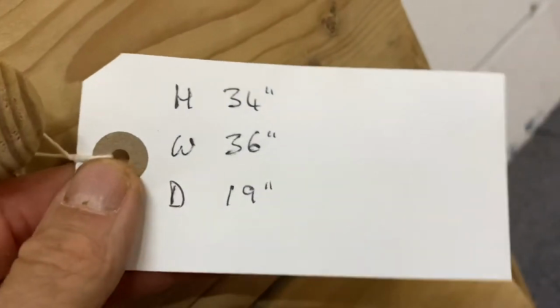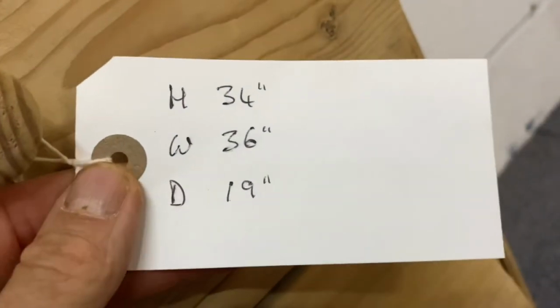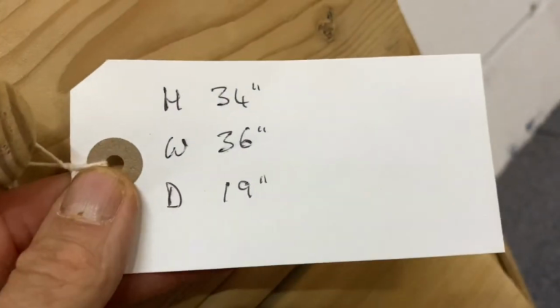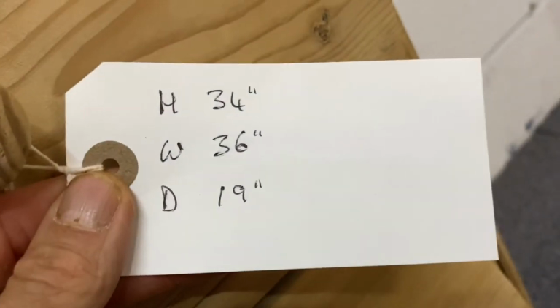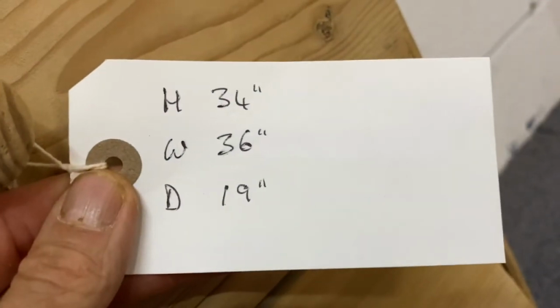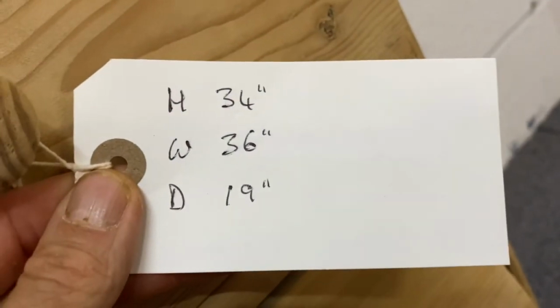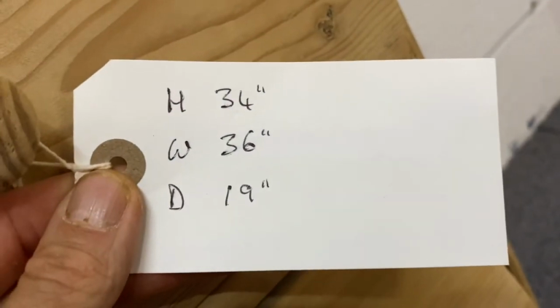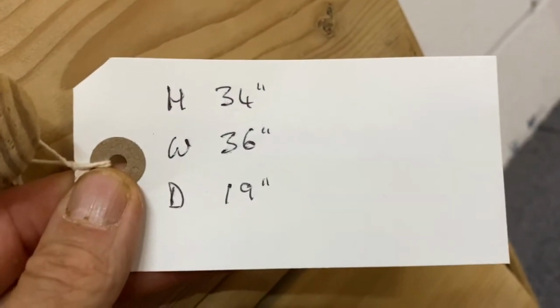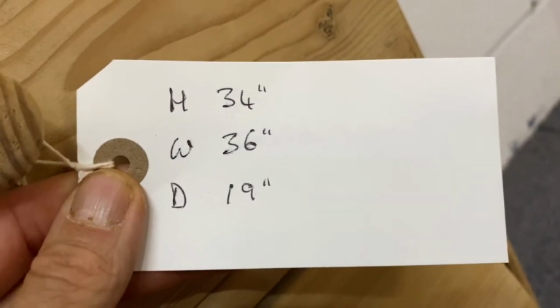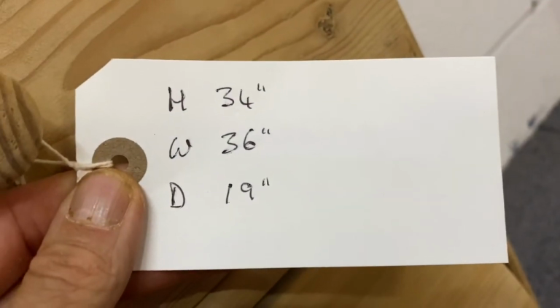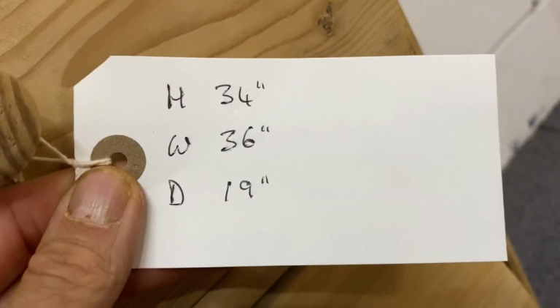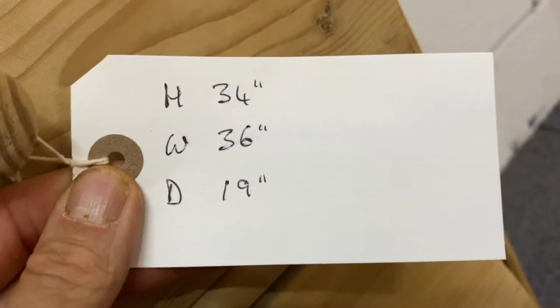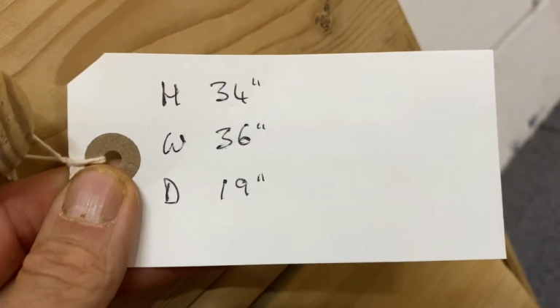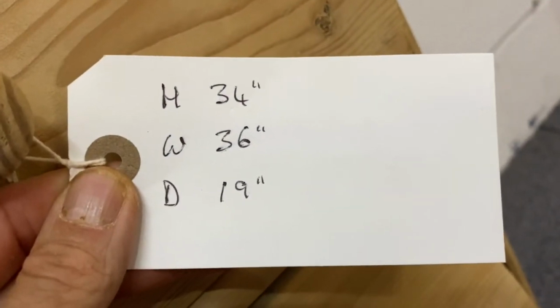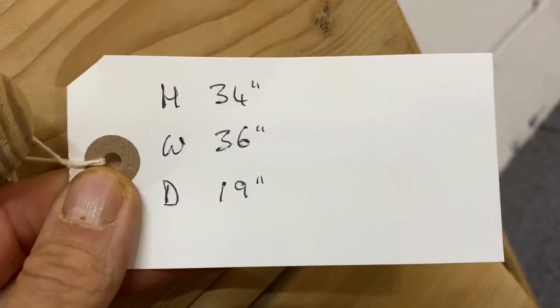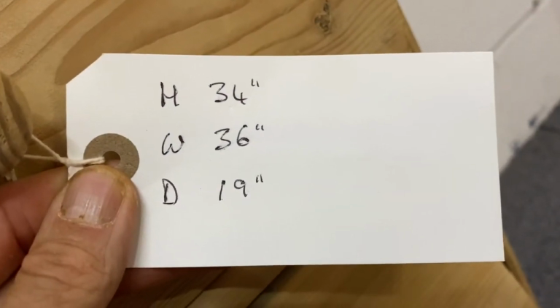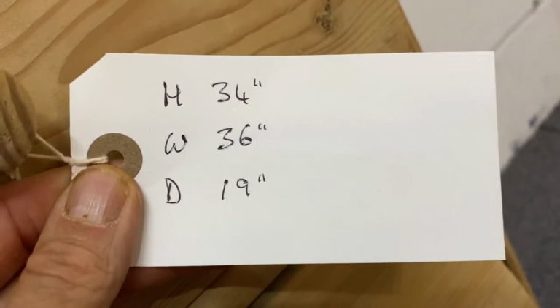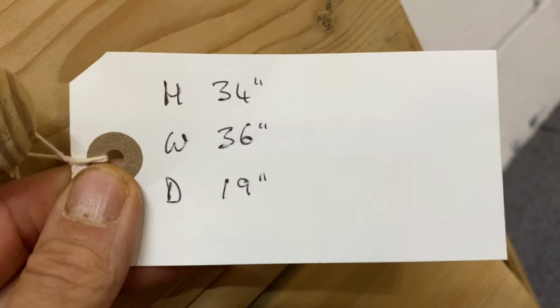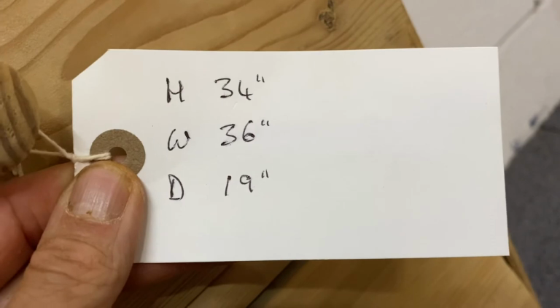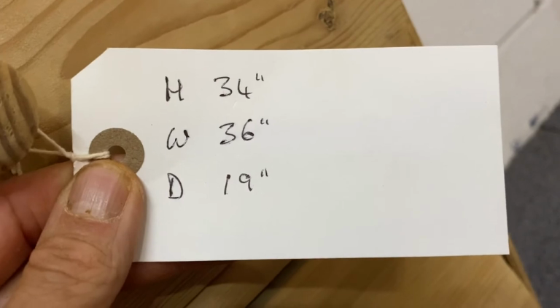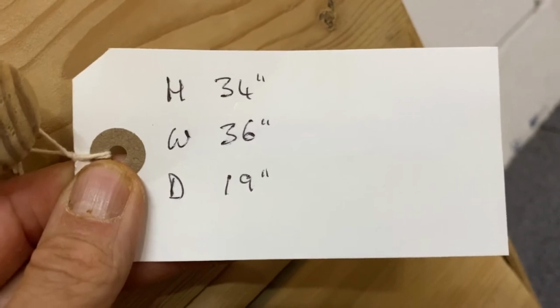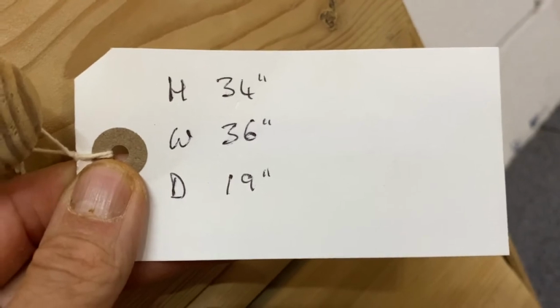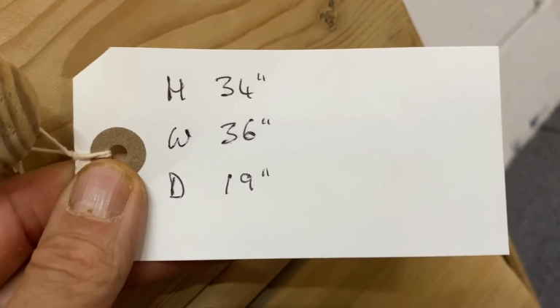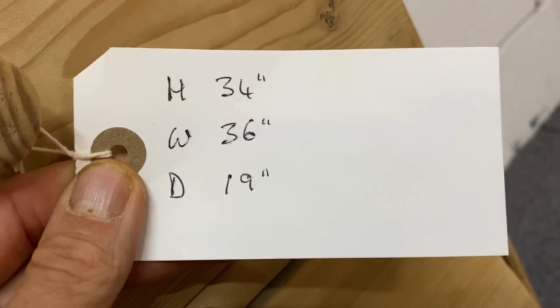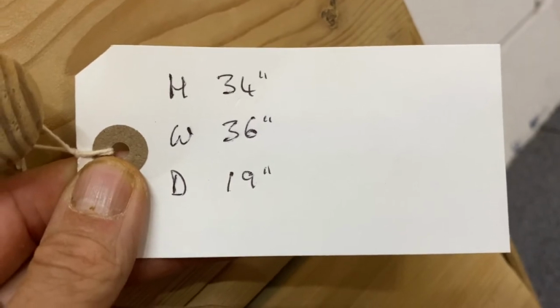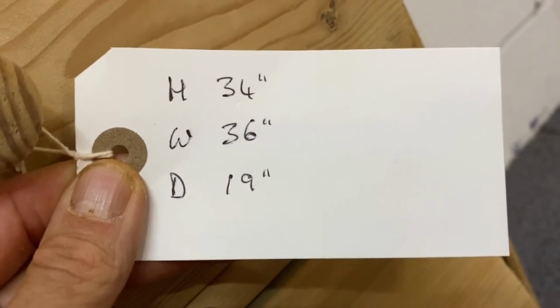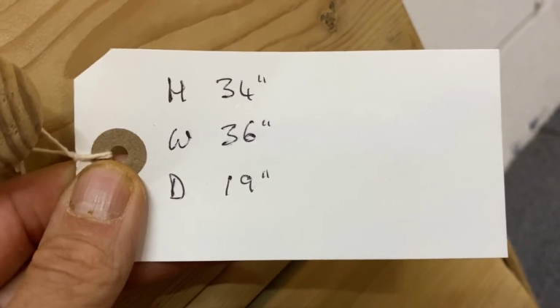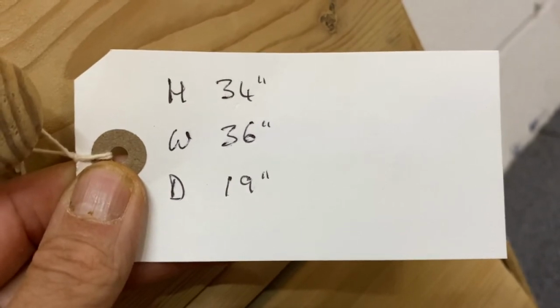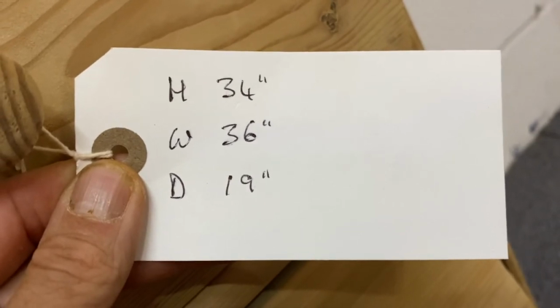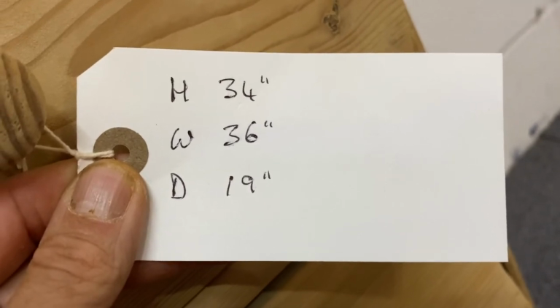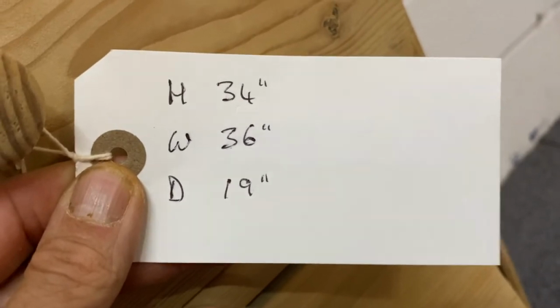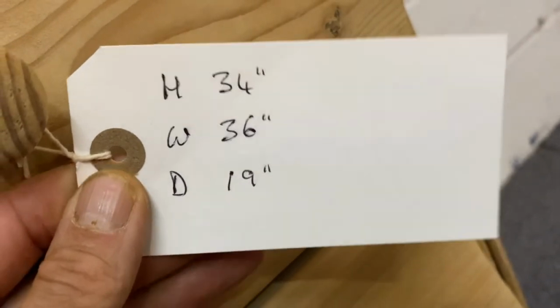The height is 34 inches, the width at the widest point is 36 inches, and the depth at the deepest point is 19 inches.